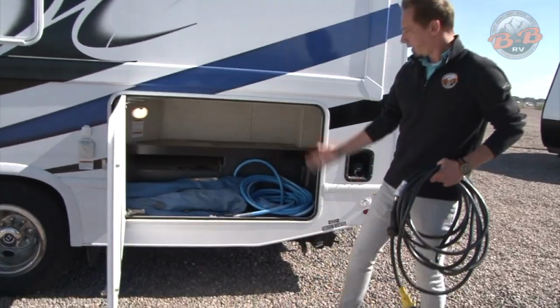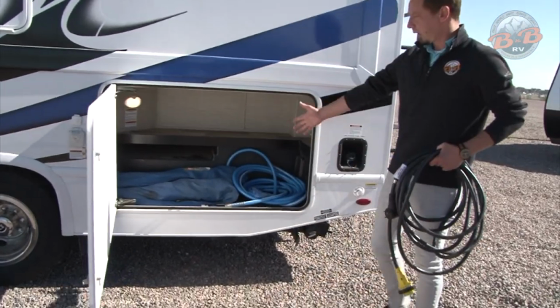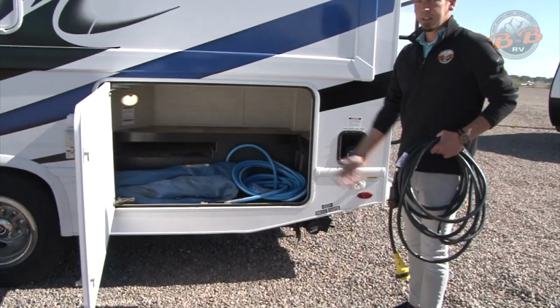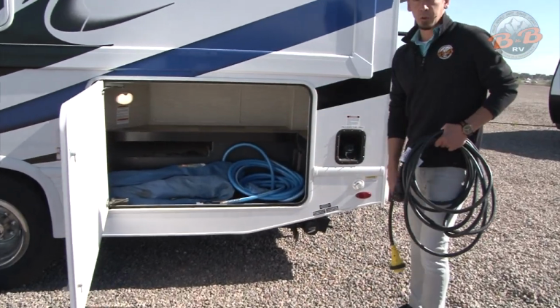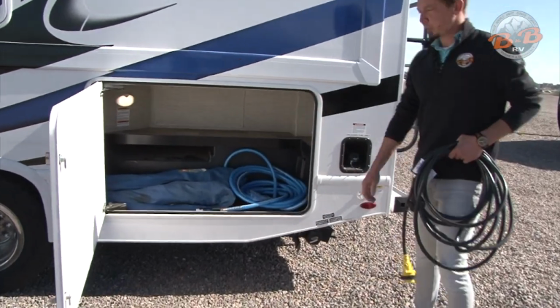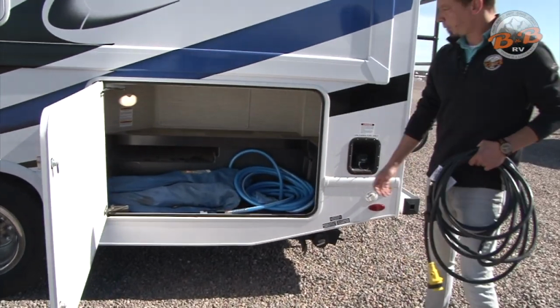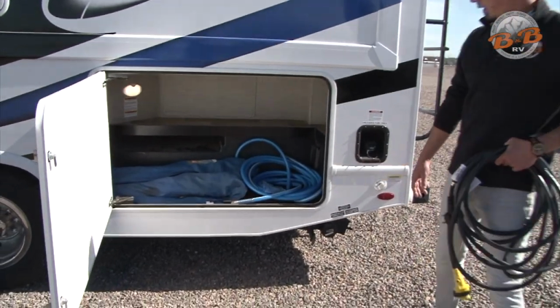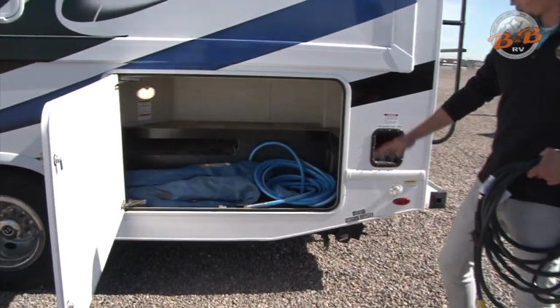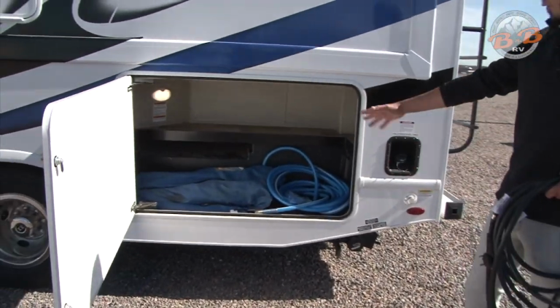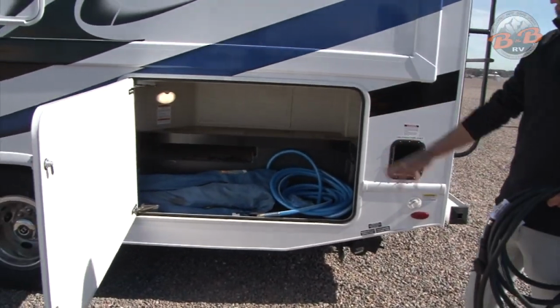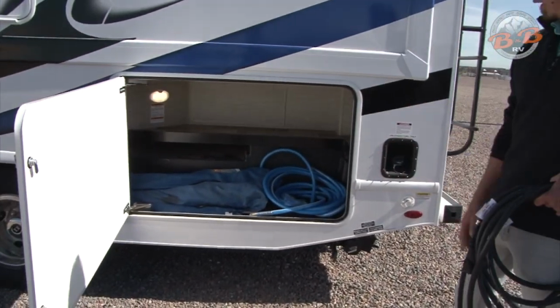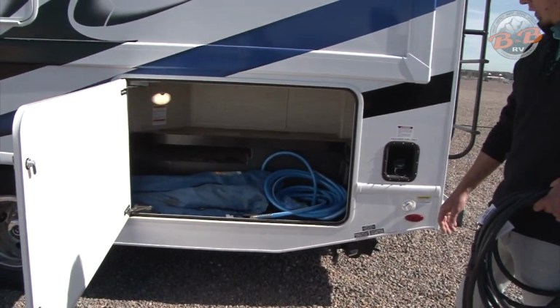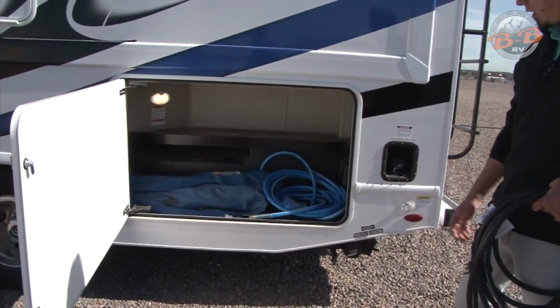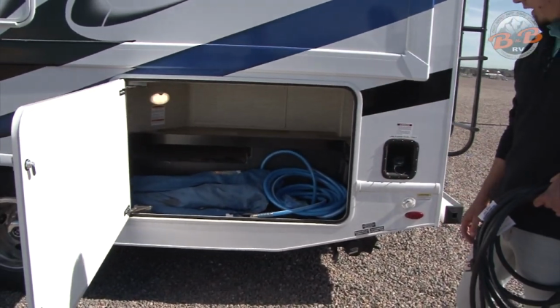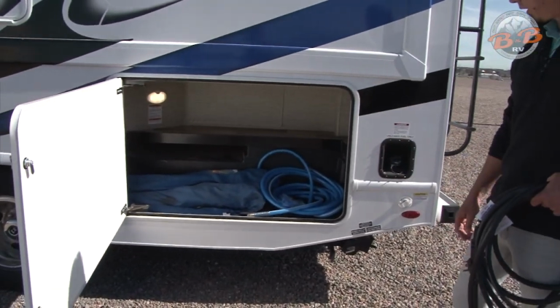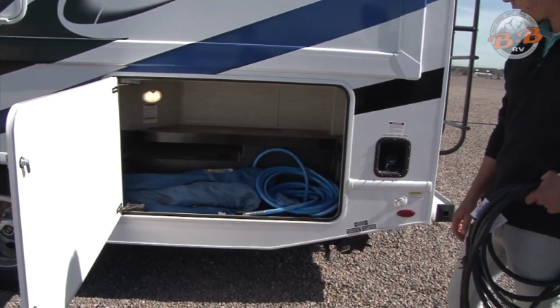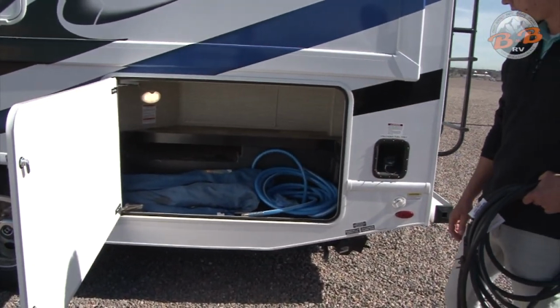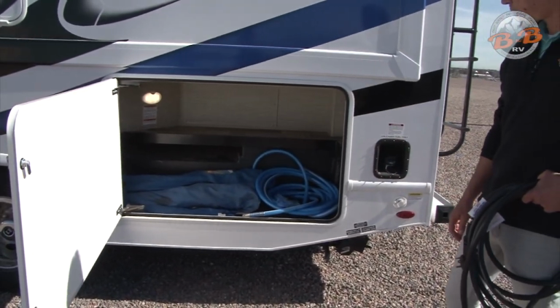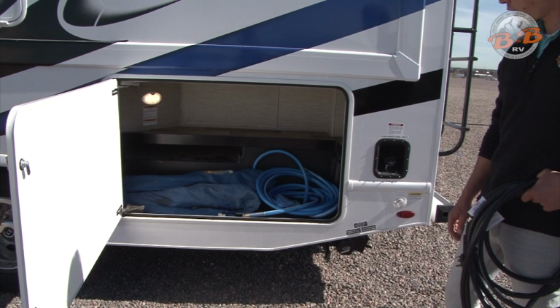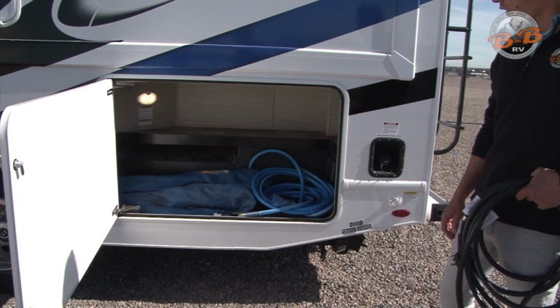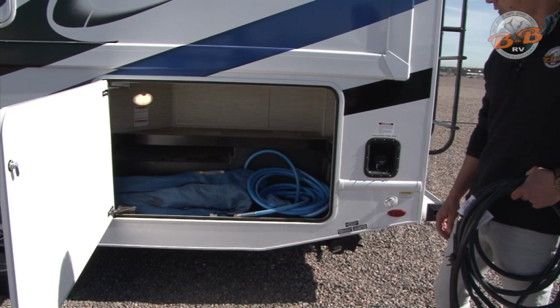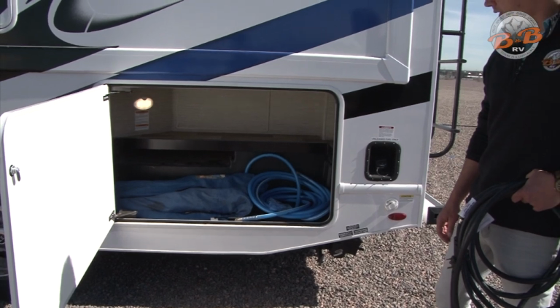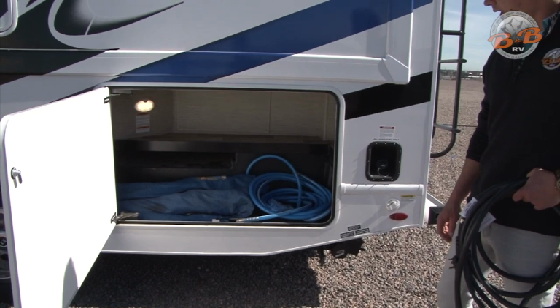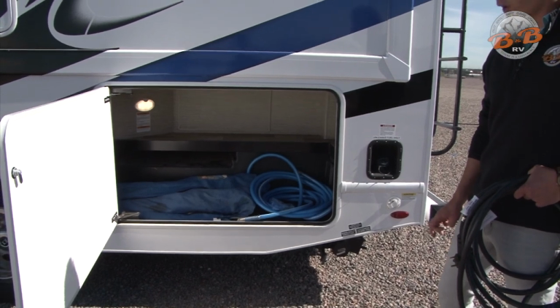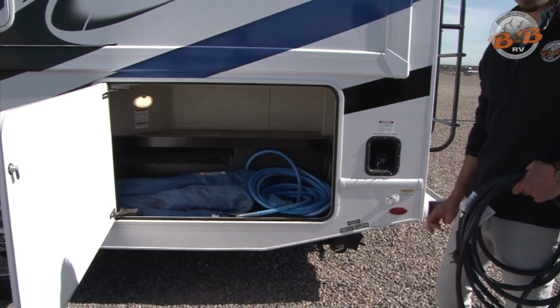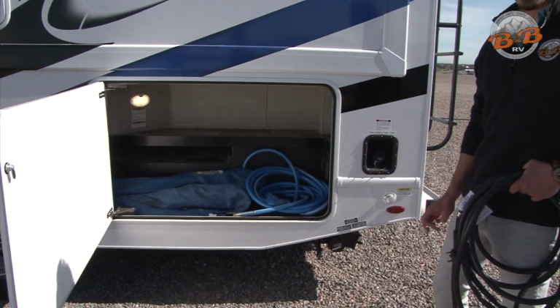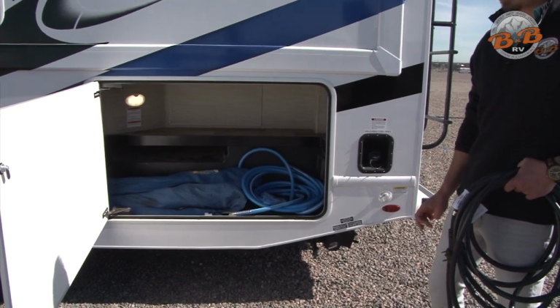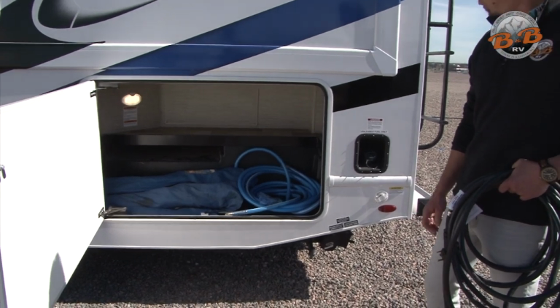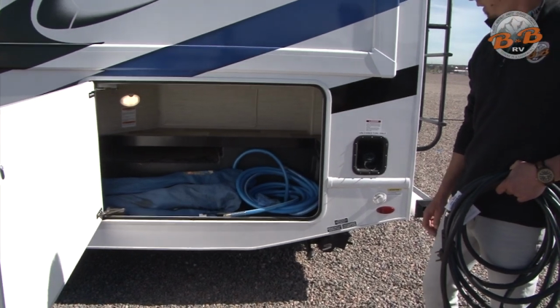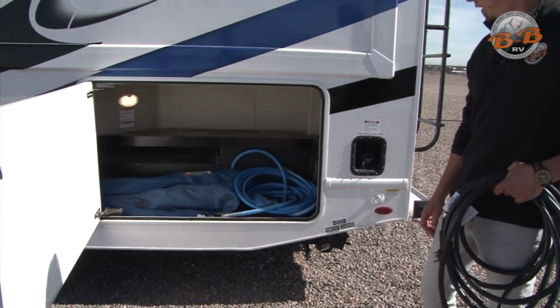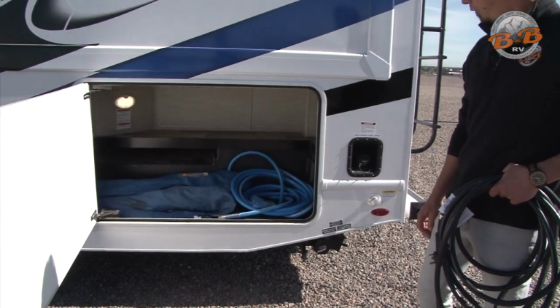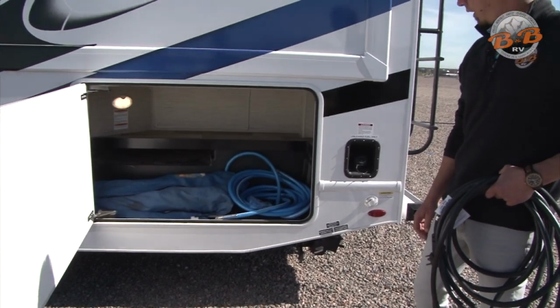In this storage compartment, you'll also find some camping chairs, leveling blocks, water hose, coax cable — that sort of thing in there for you.